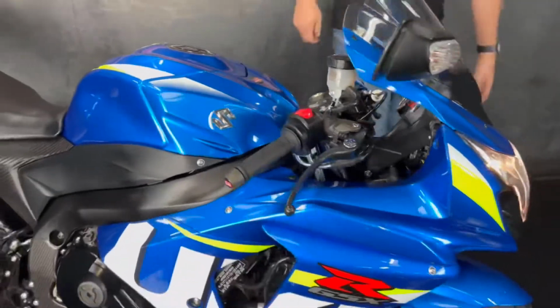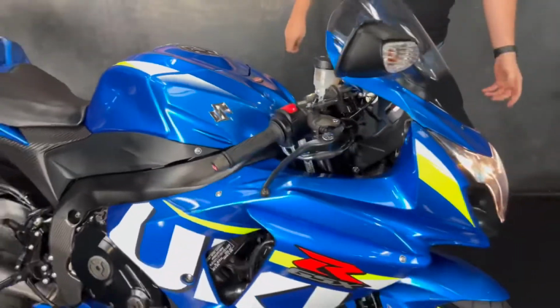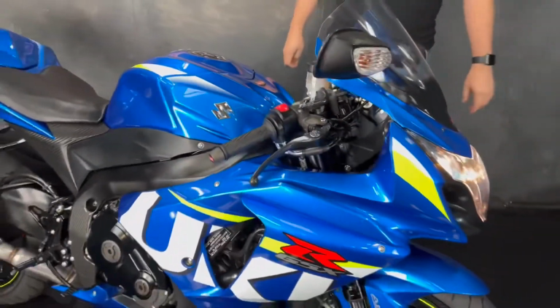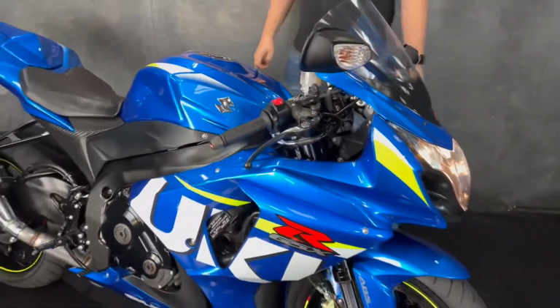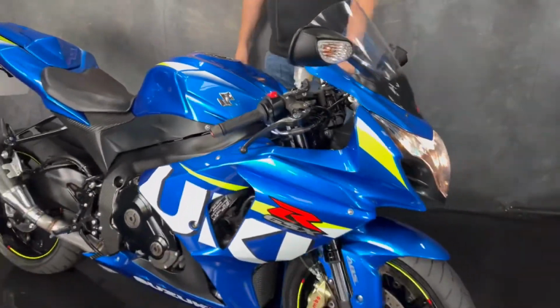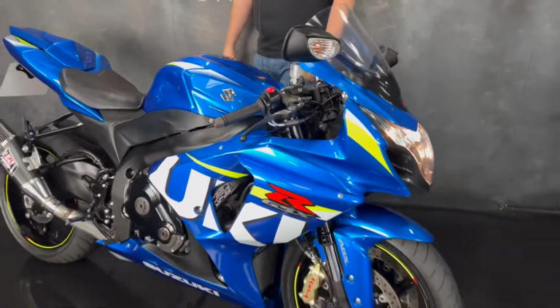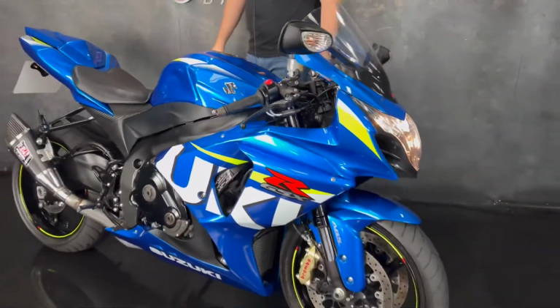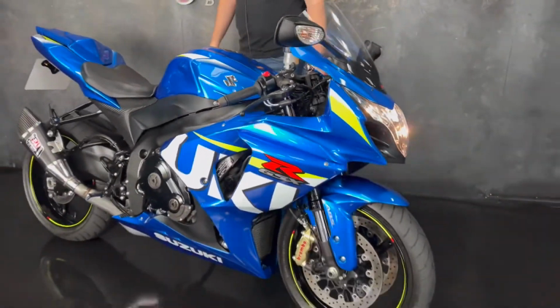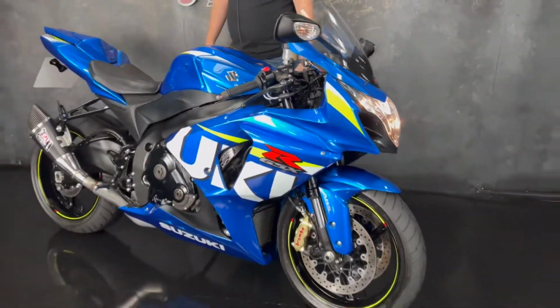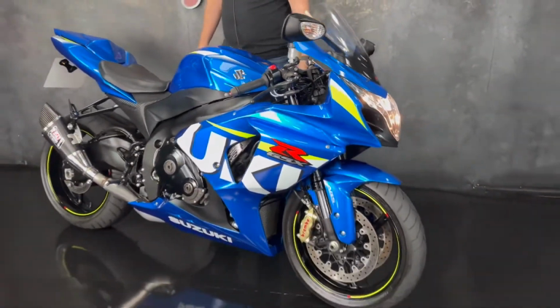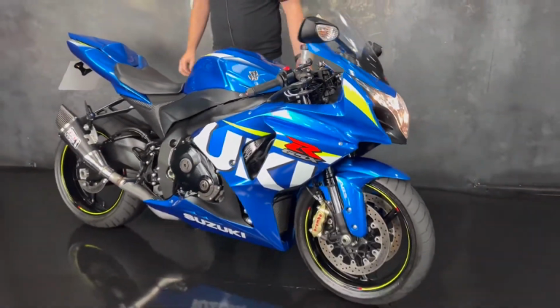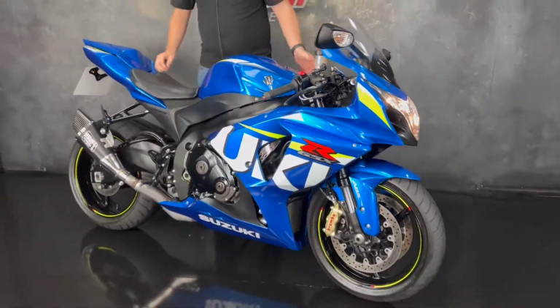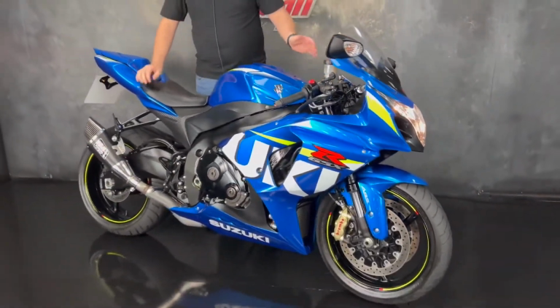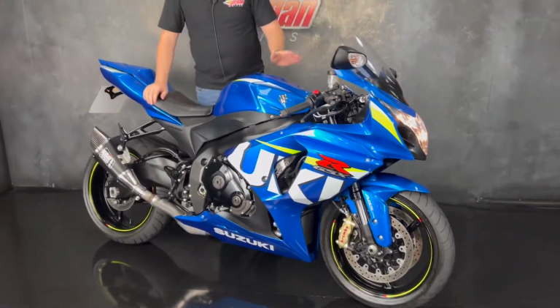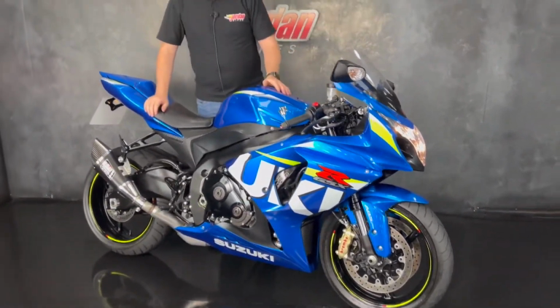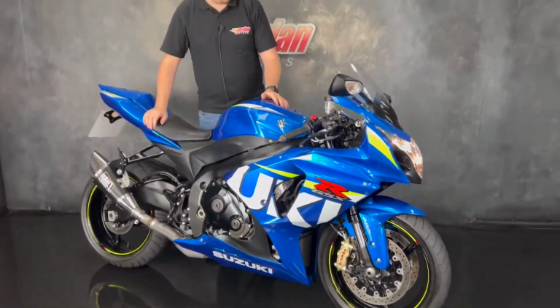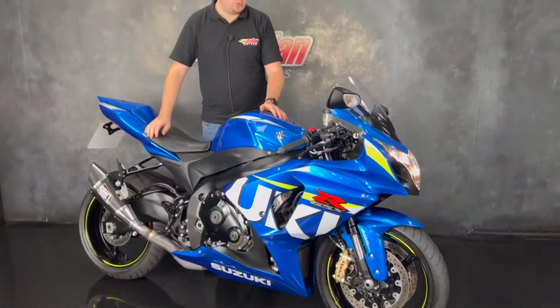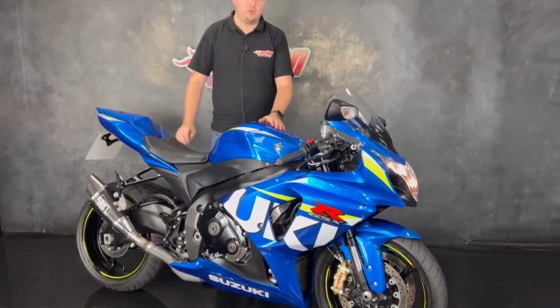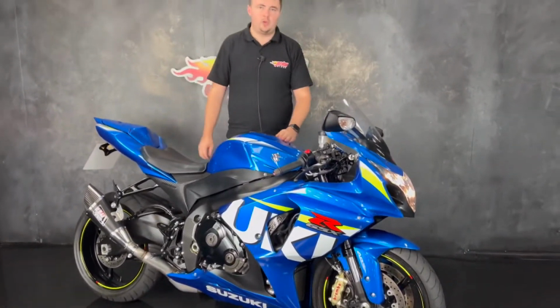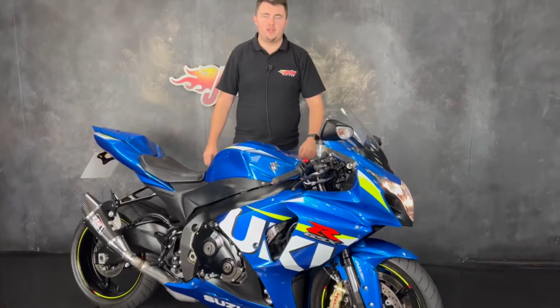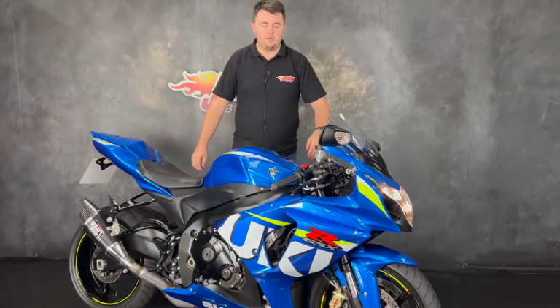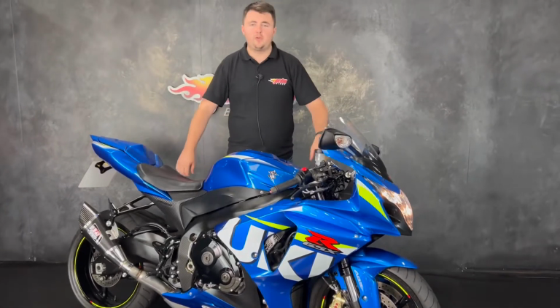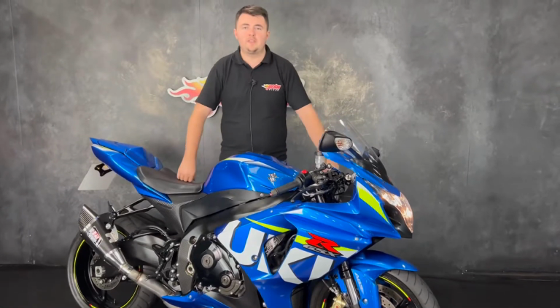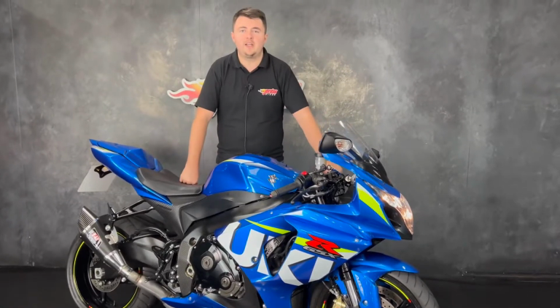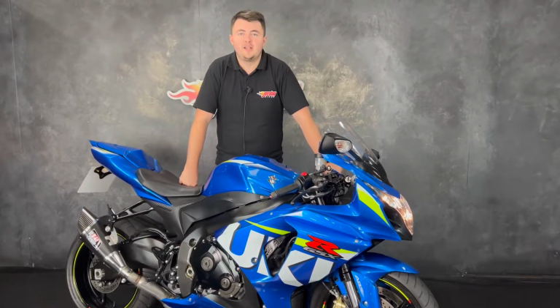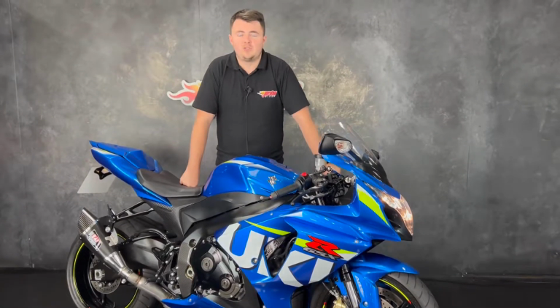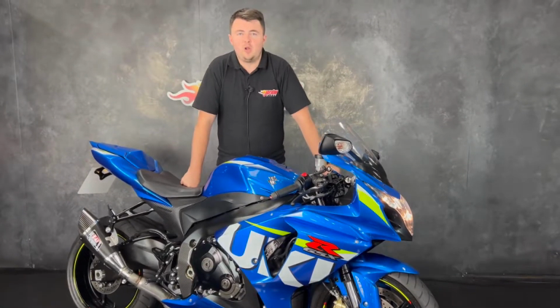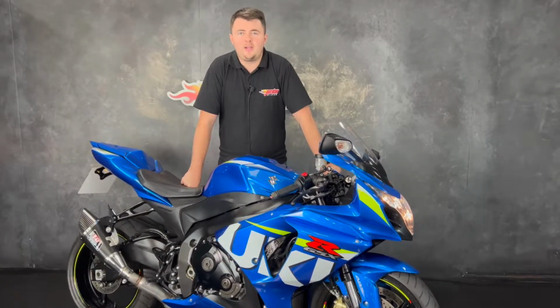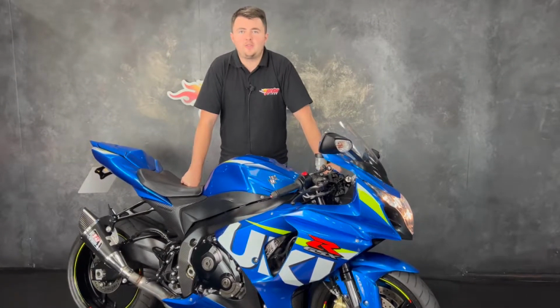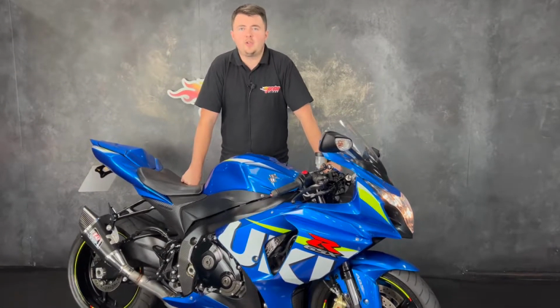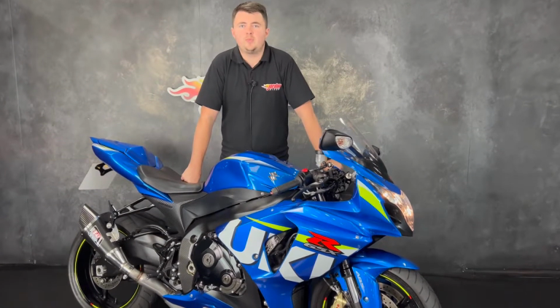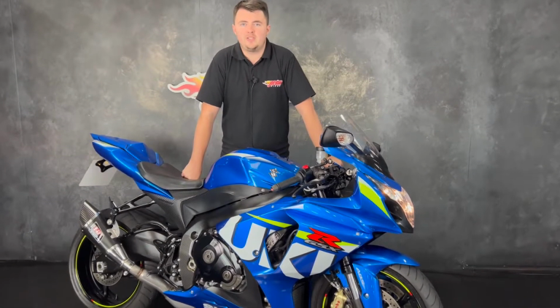All round absolutely fantastic bikes — 180 horsepower and super cool to look at. So if you do fancy it, give us a call and come down to the showroom. Cheers.